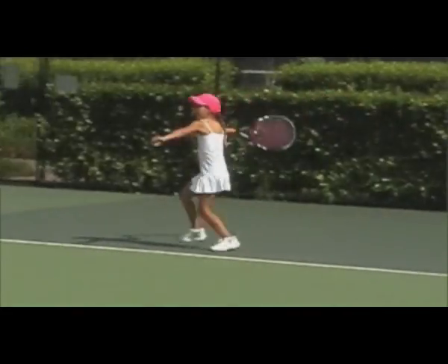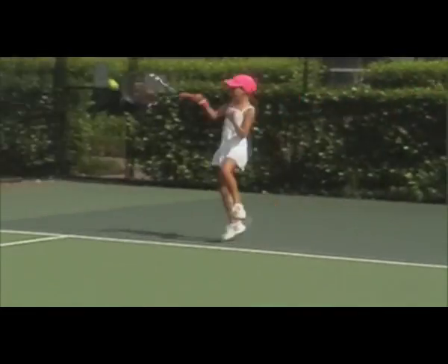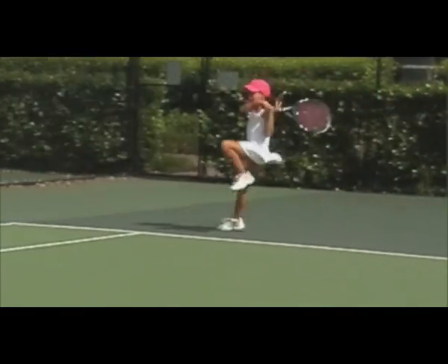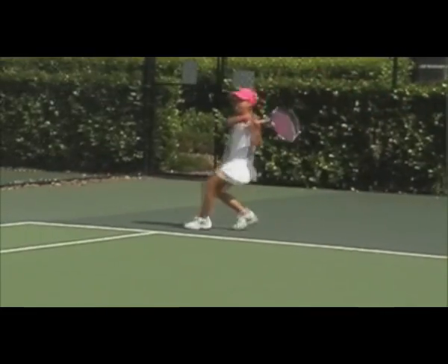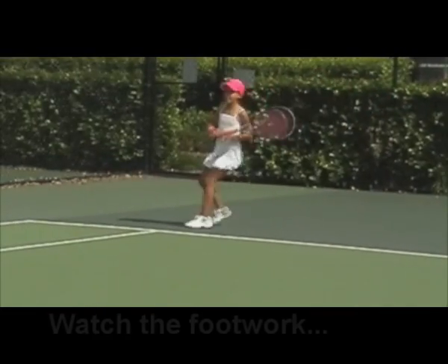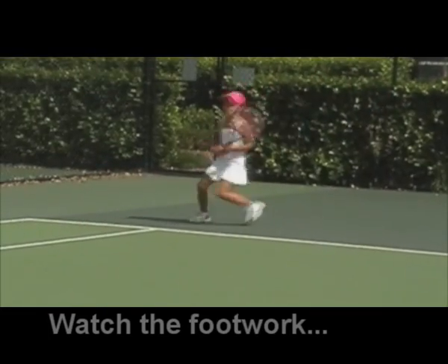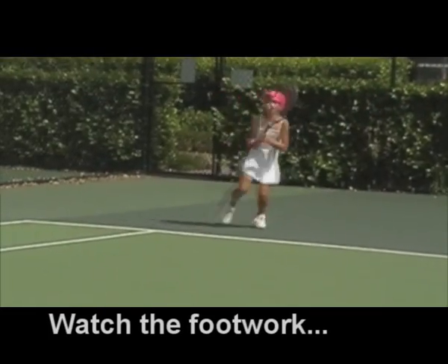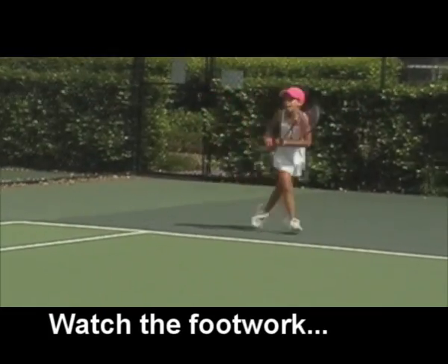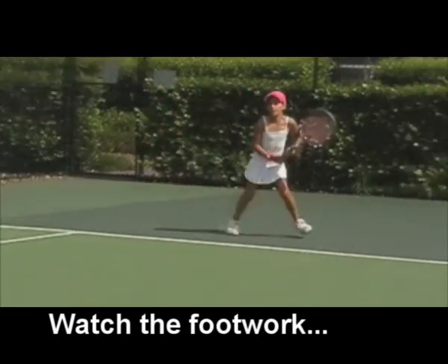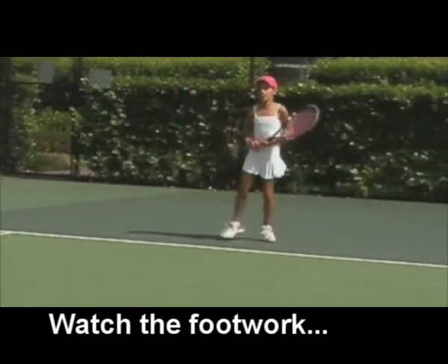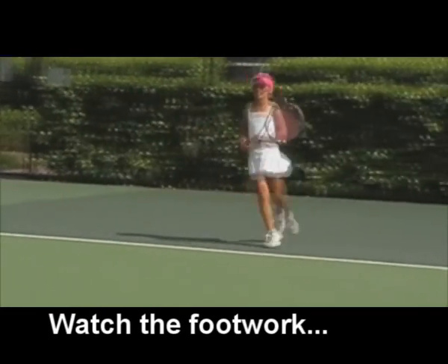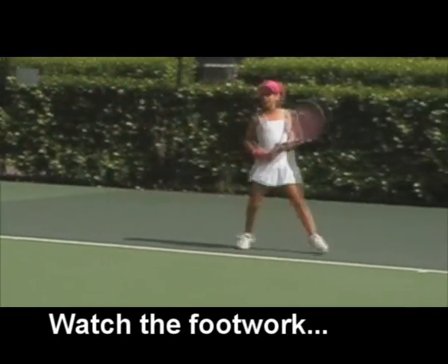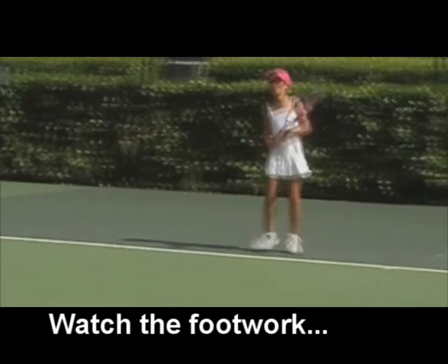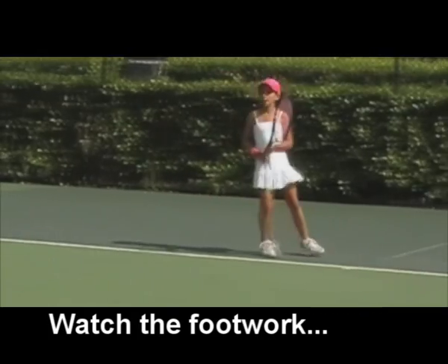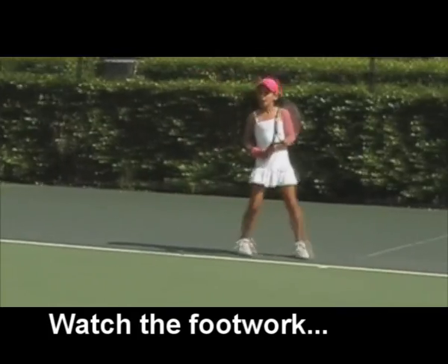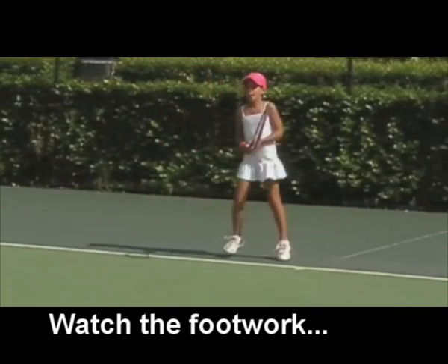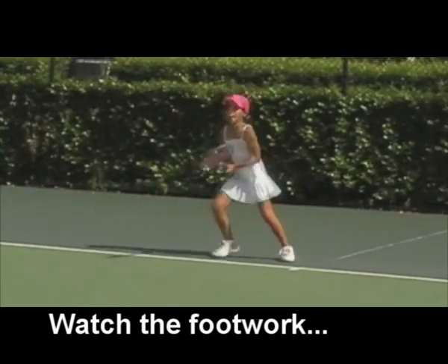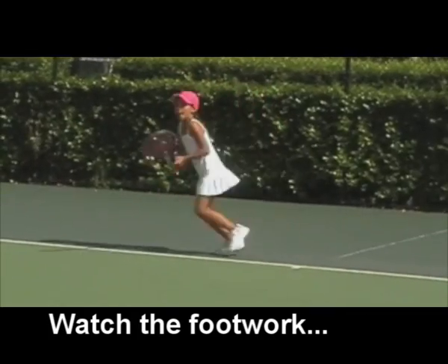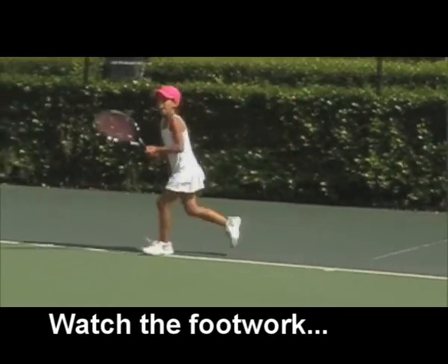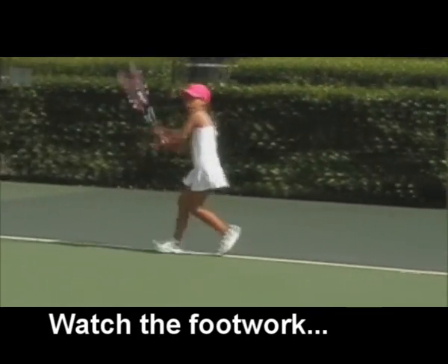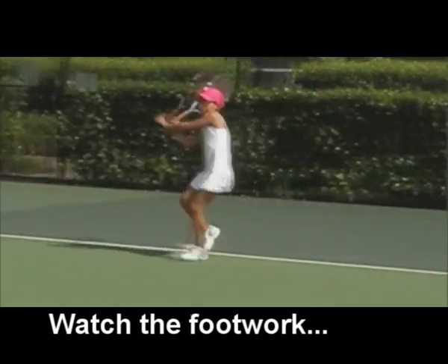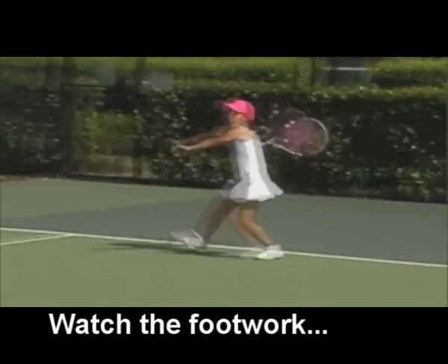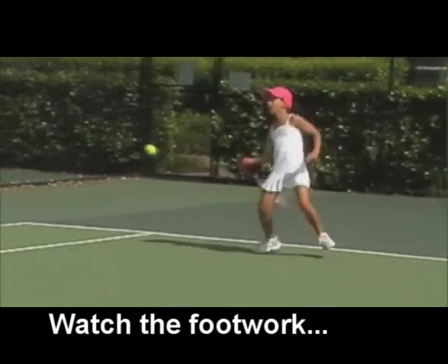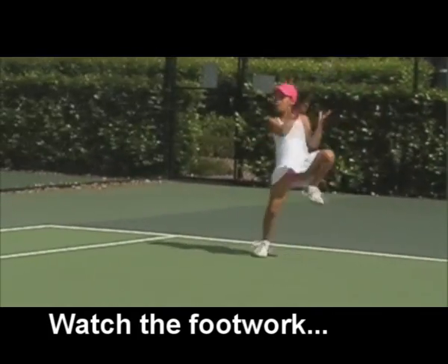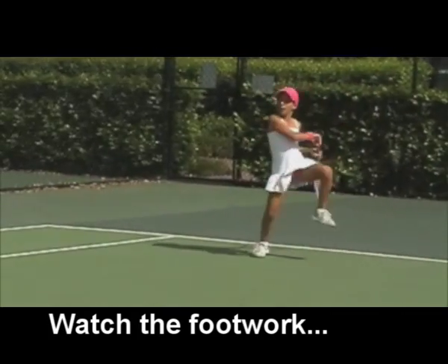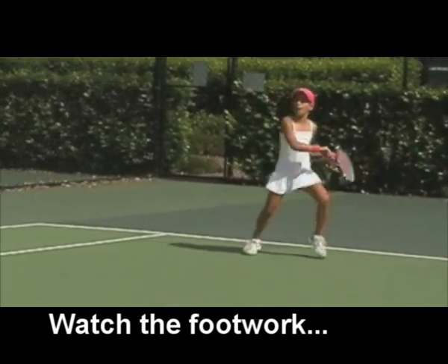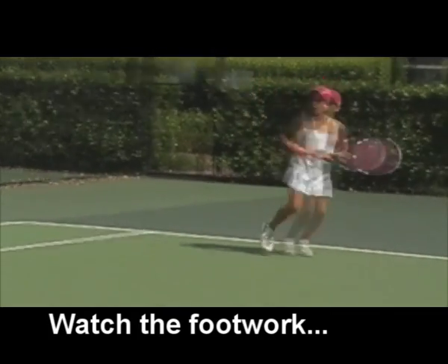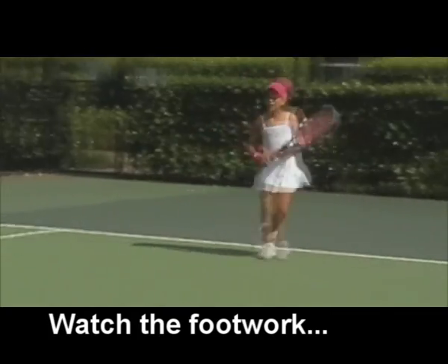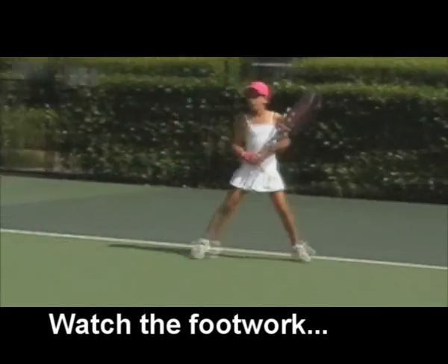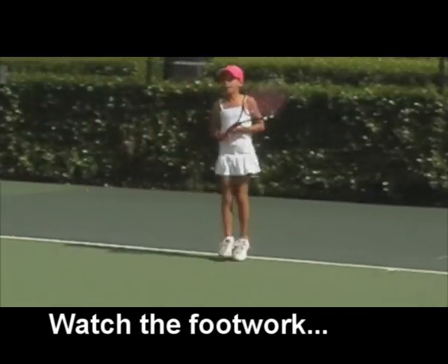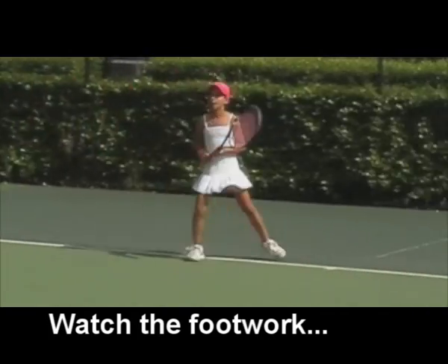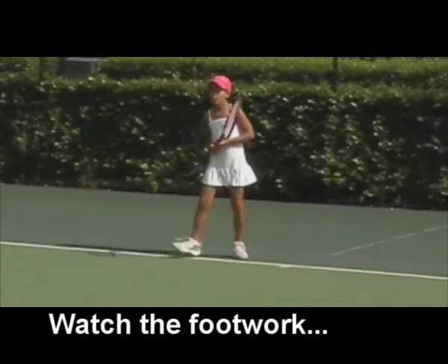Hop, hop, hop, come back, do that again, try and get a bit earlier, lateral hop, here we go, that's a better feed for you.